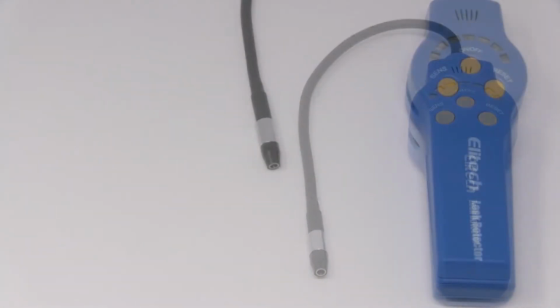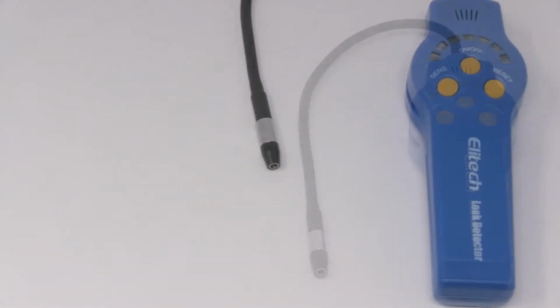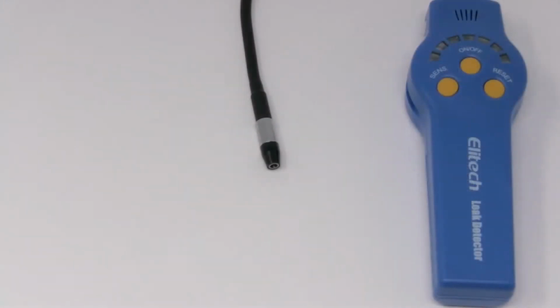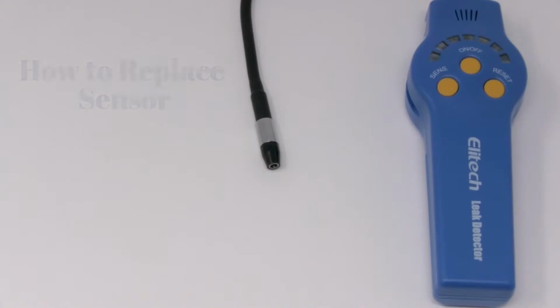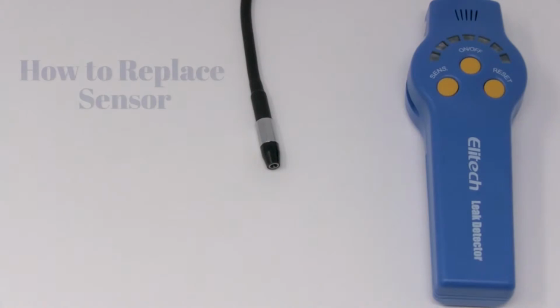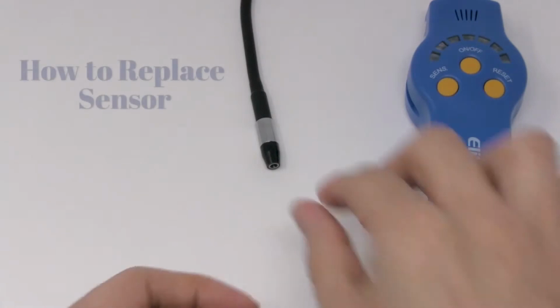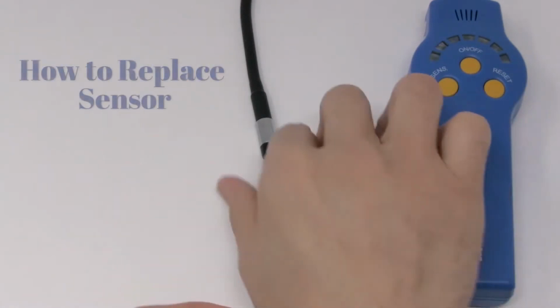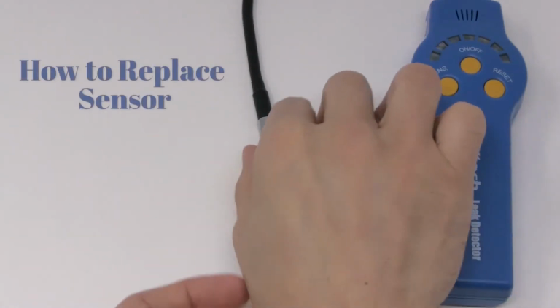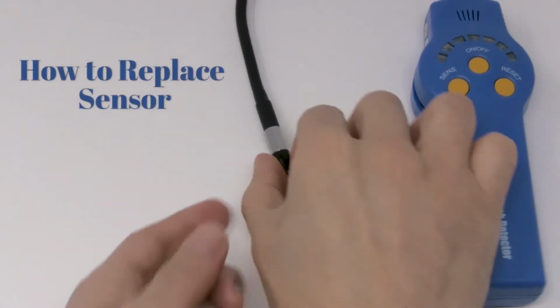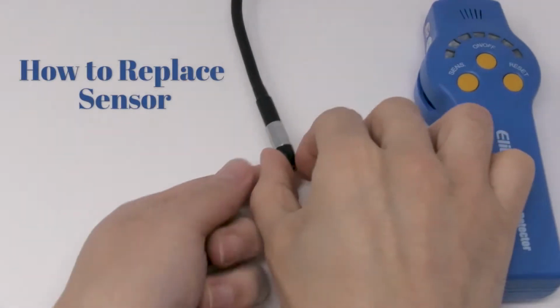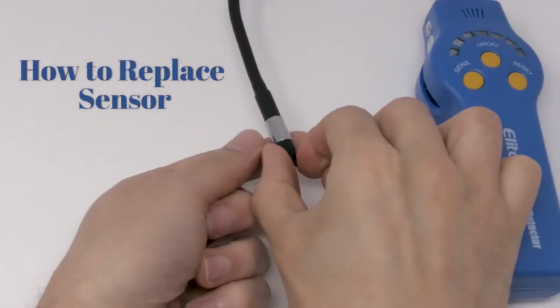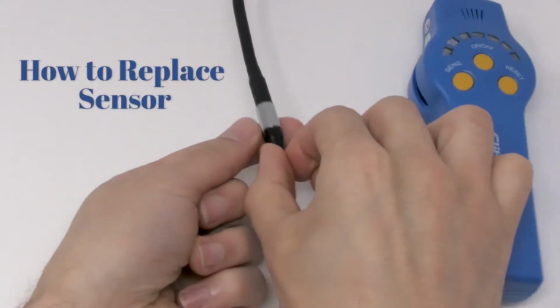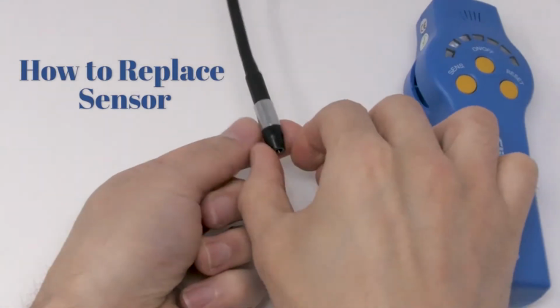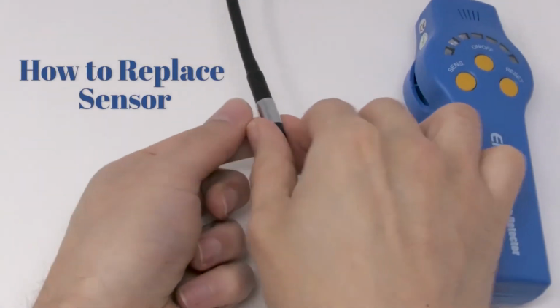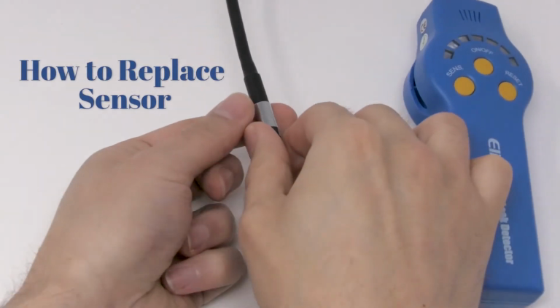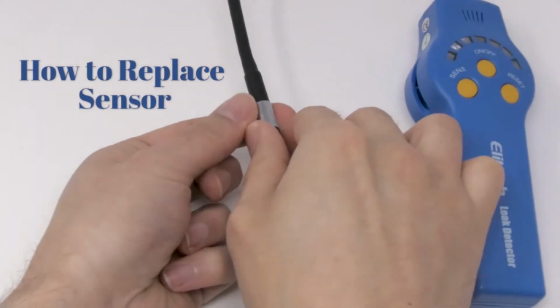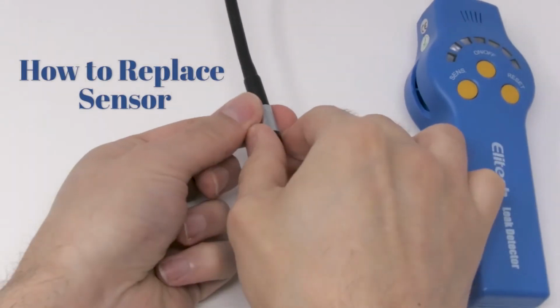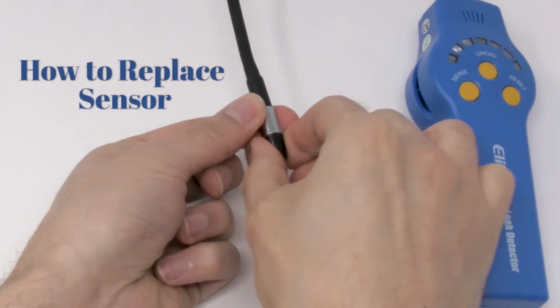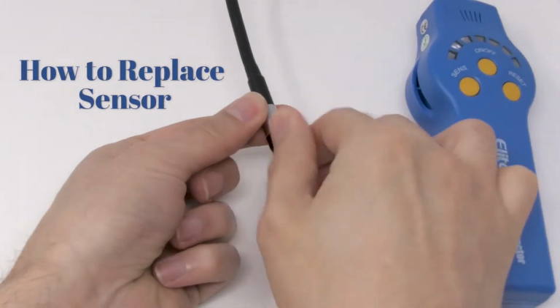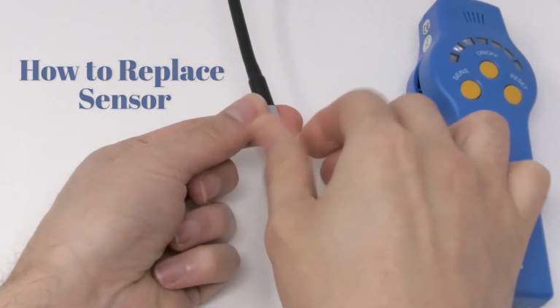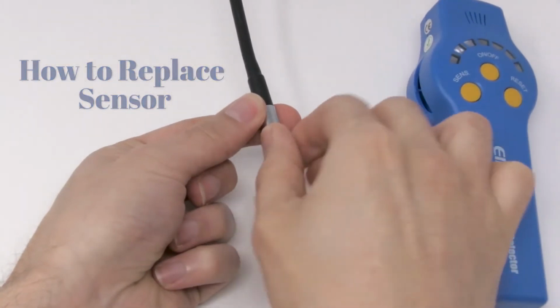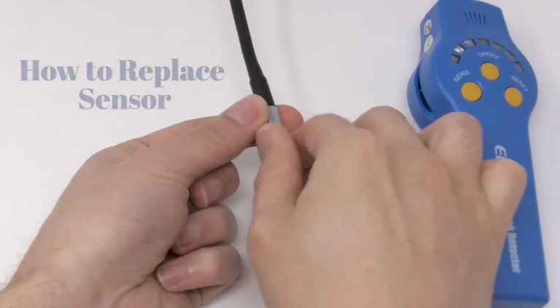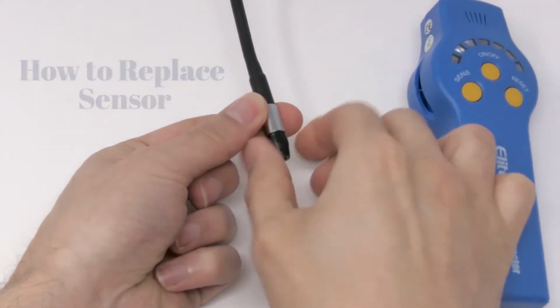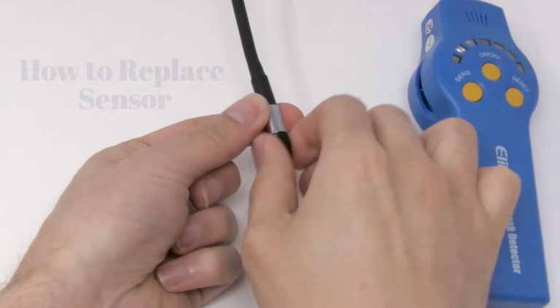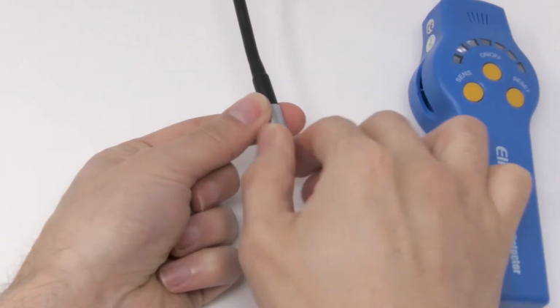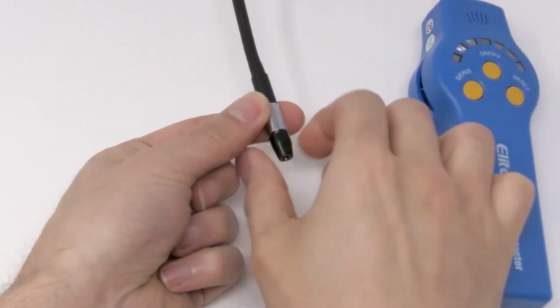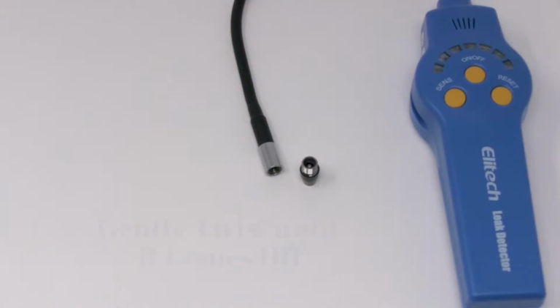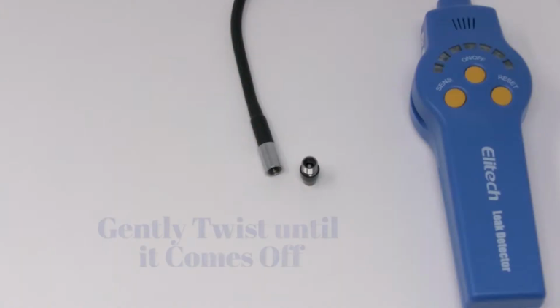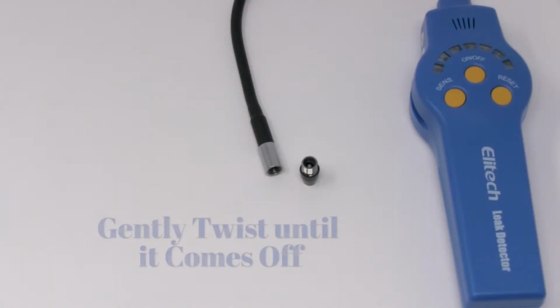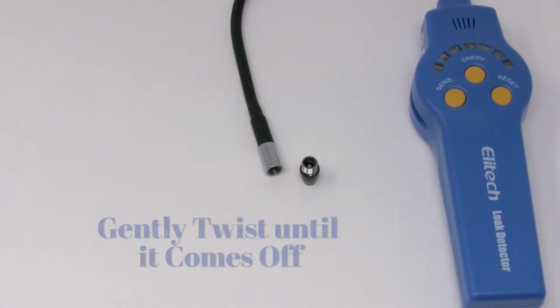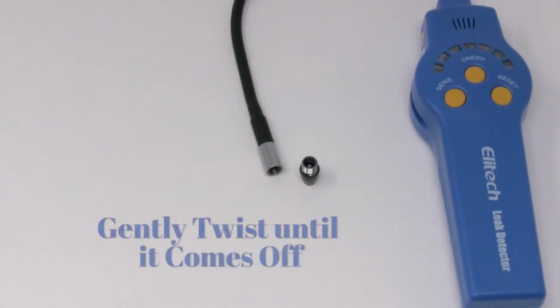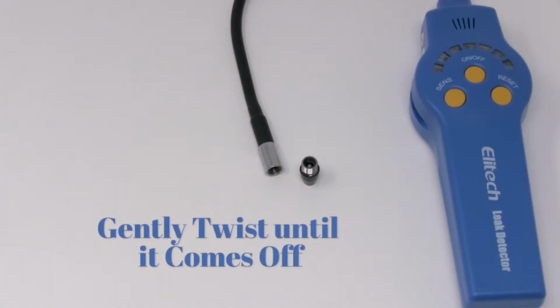How to replace sensor: gently twist until it comes off.